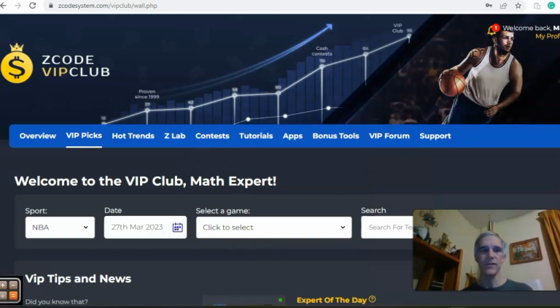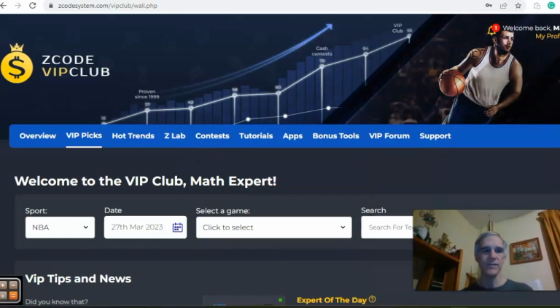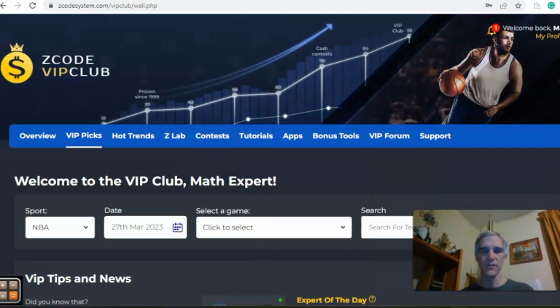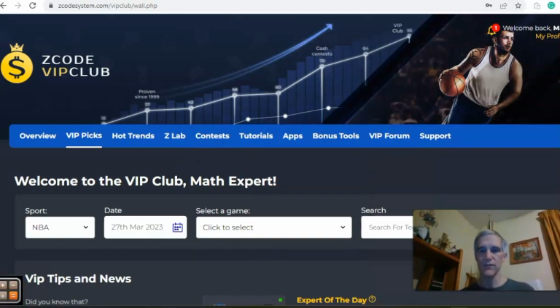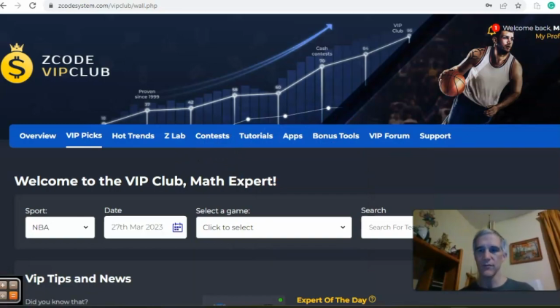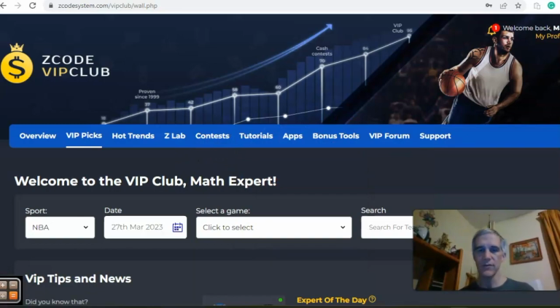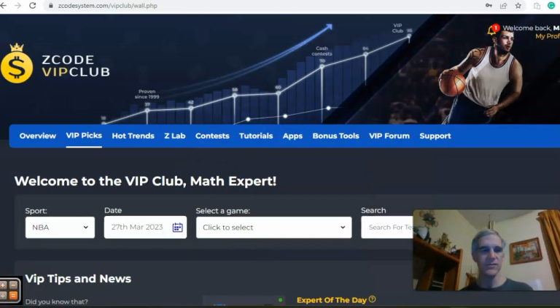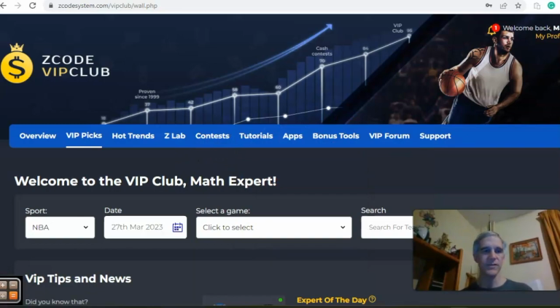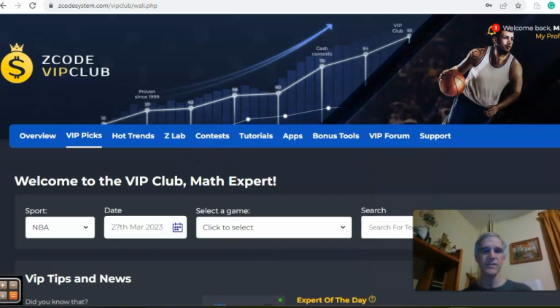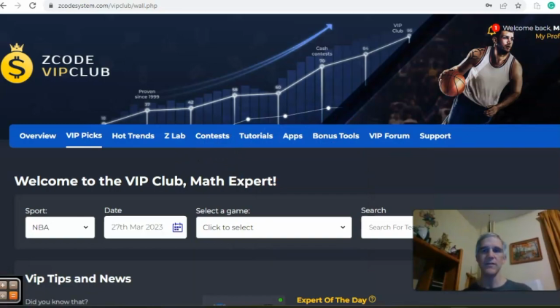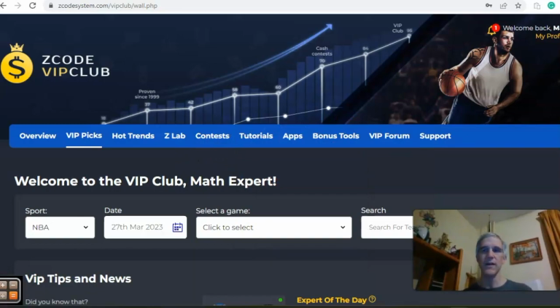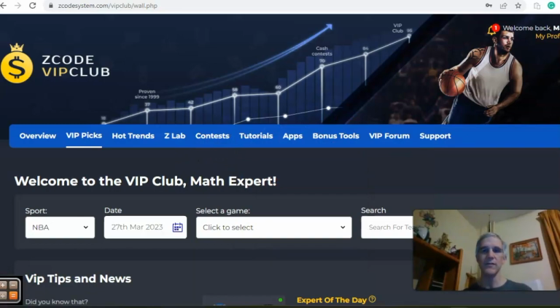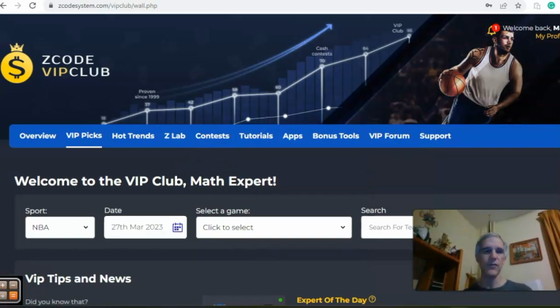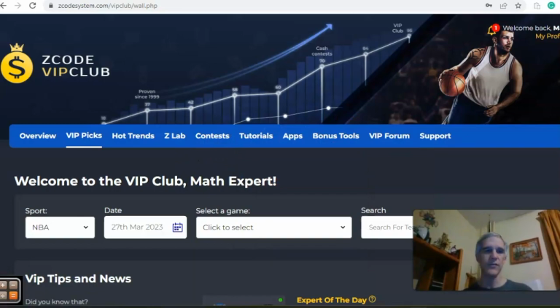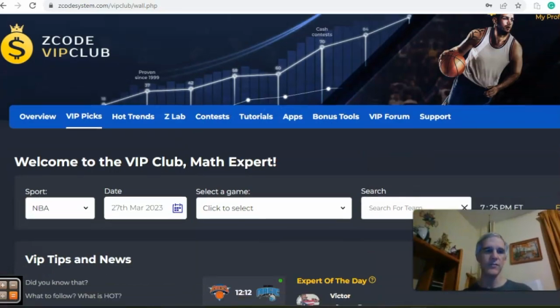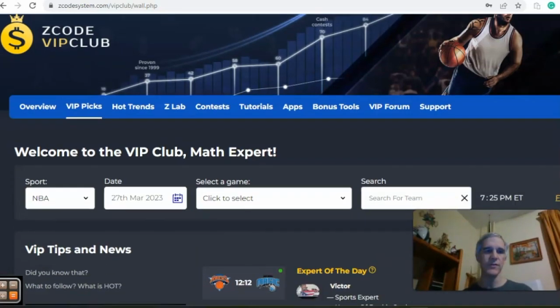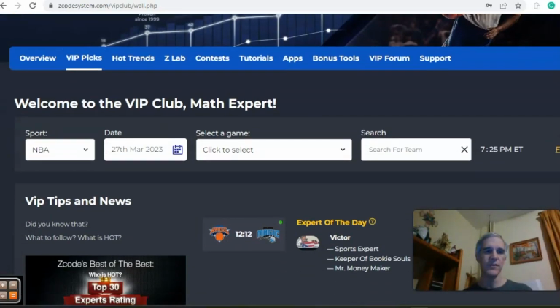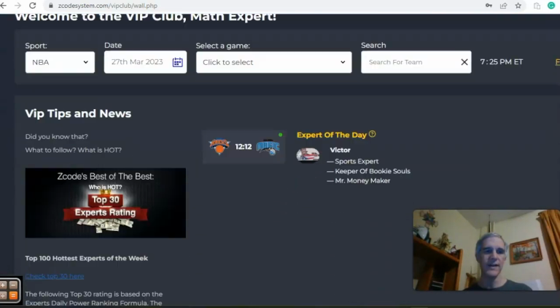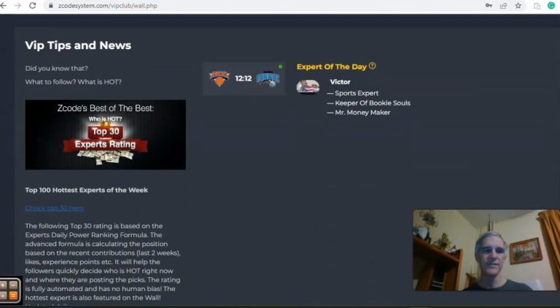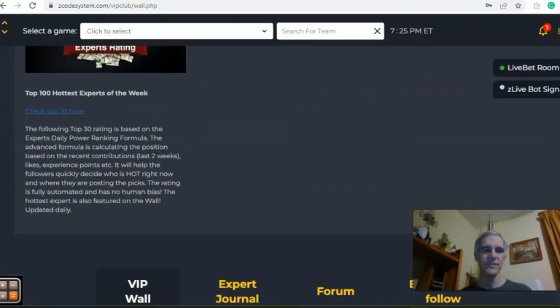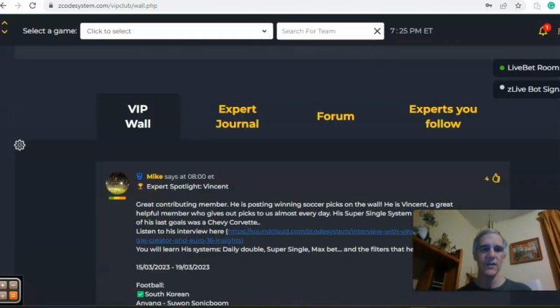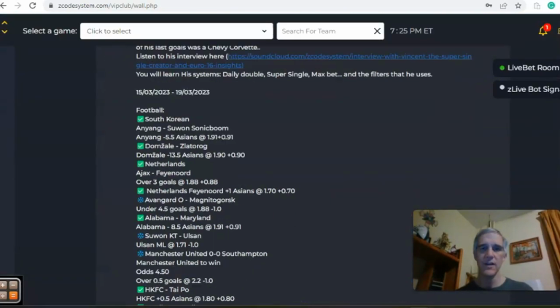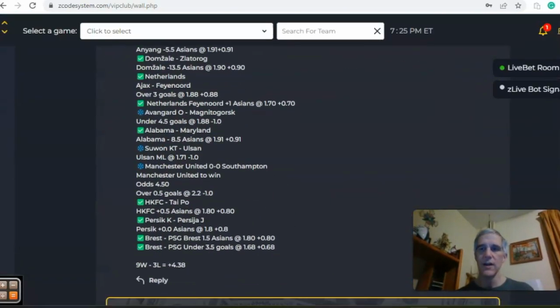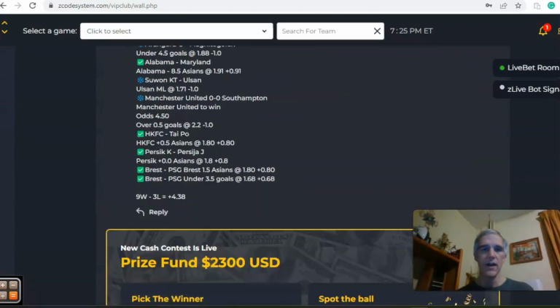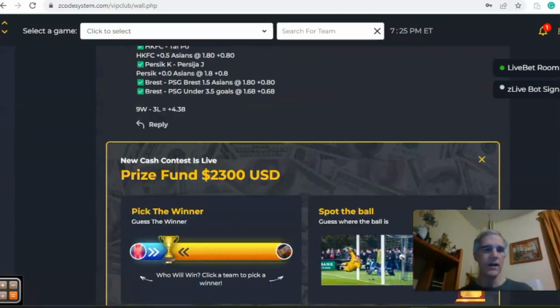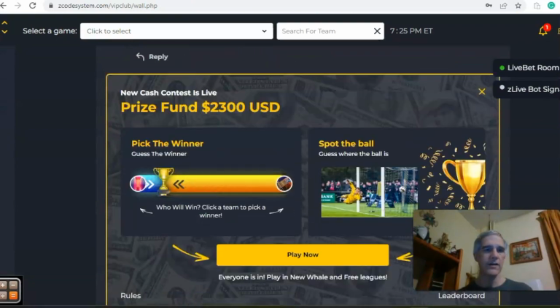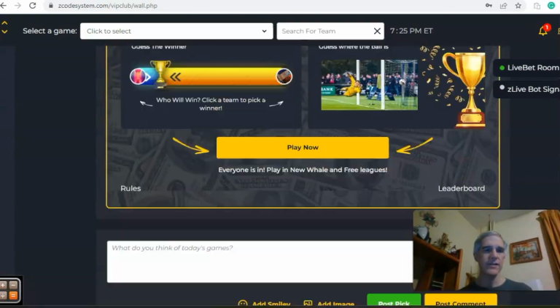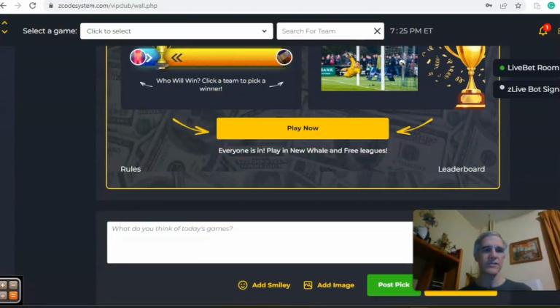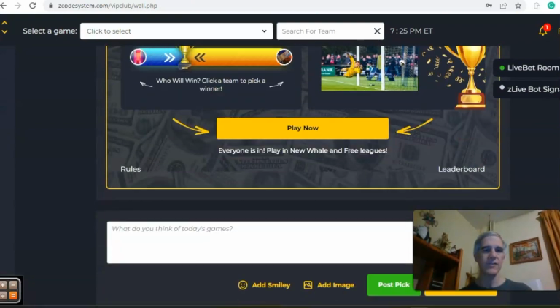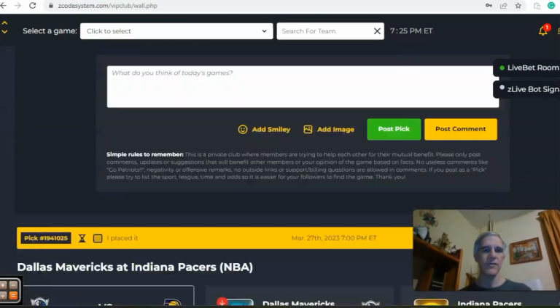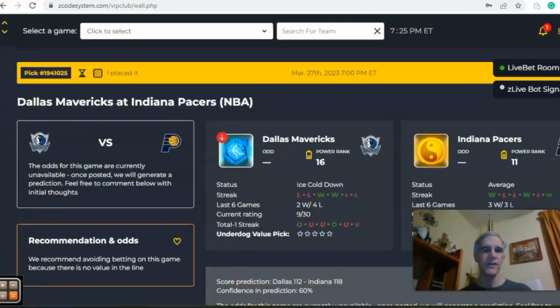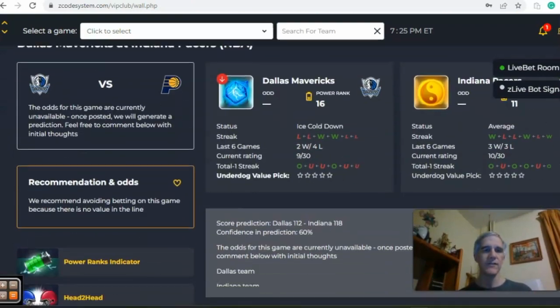Okay so we're going from March 27th and there's four games we want to look at, so let's get started.